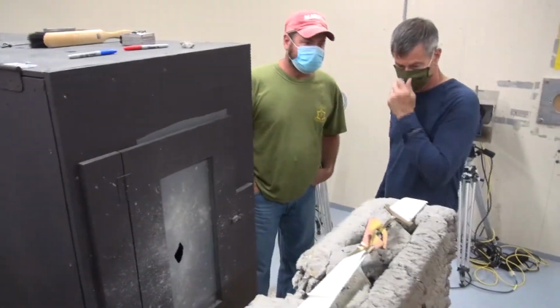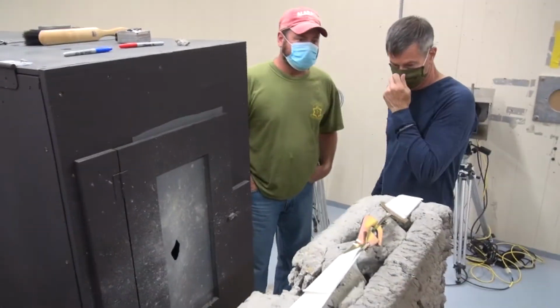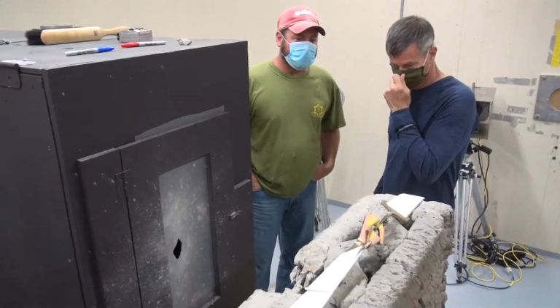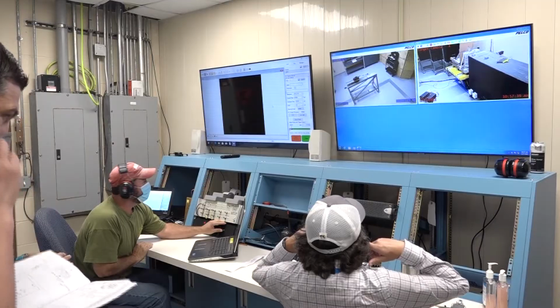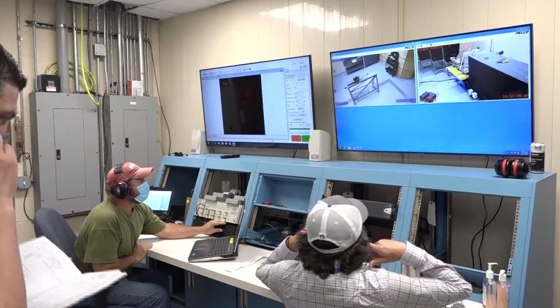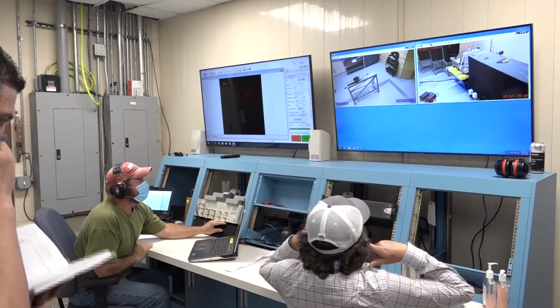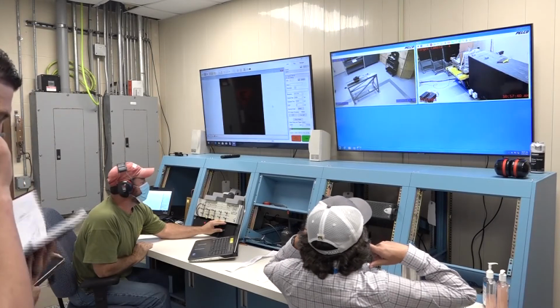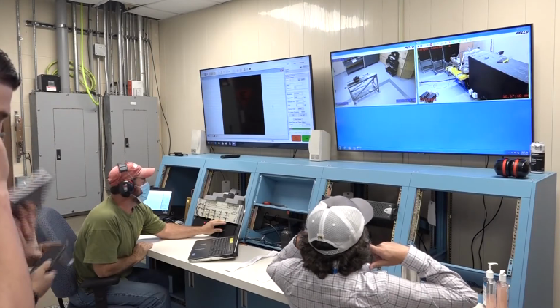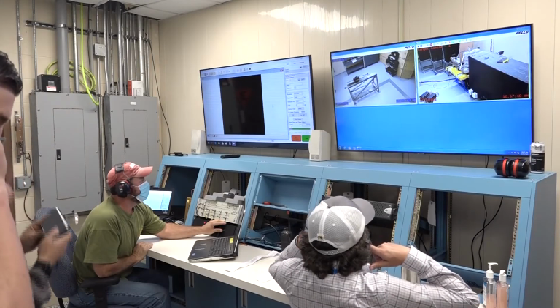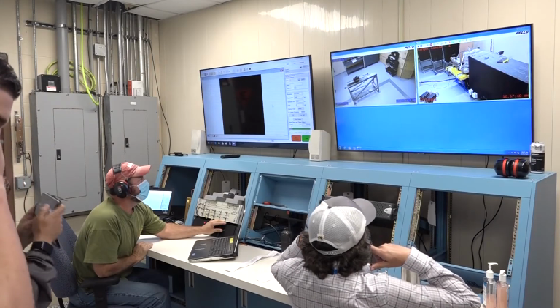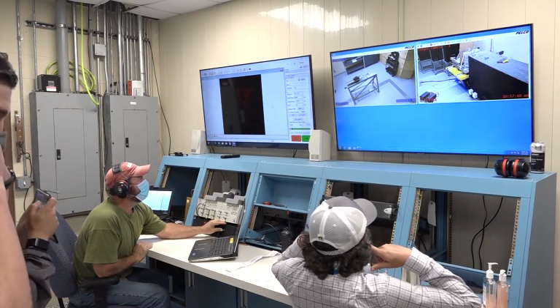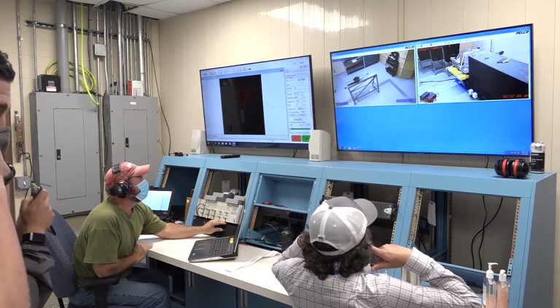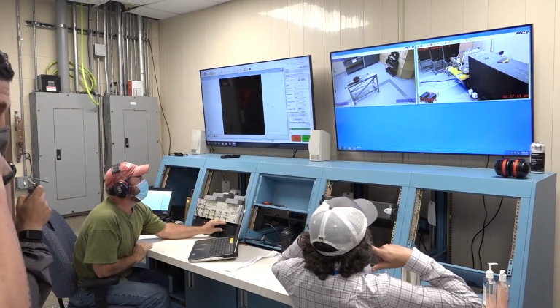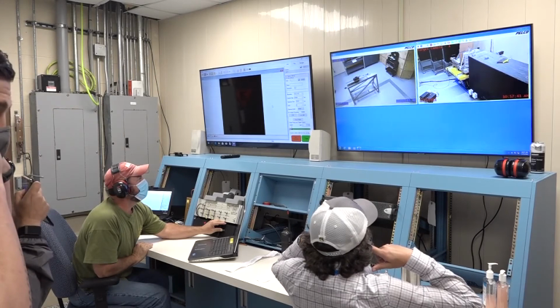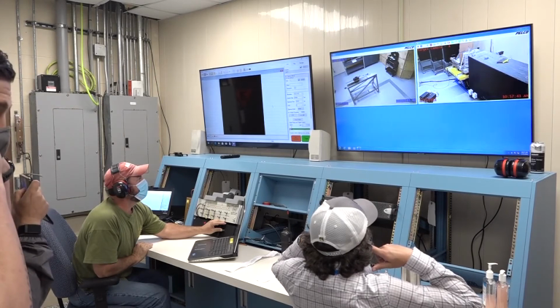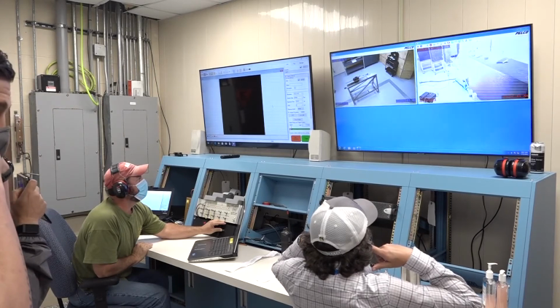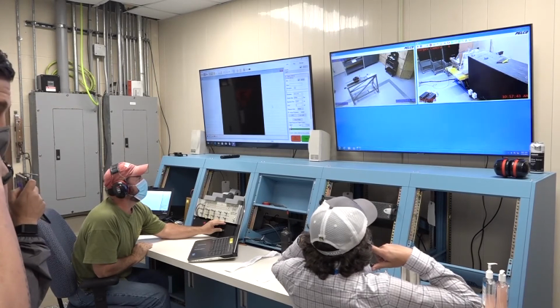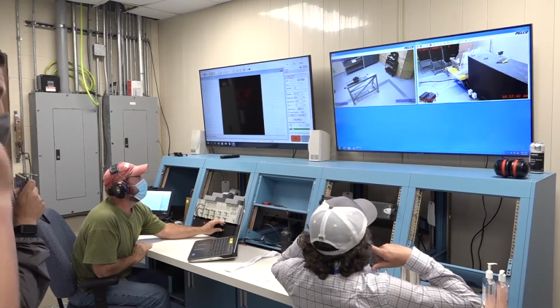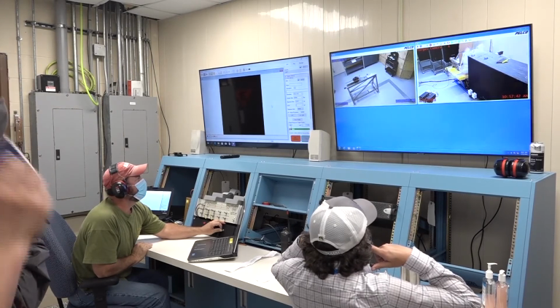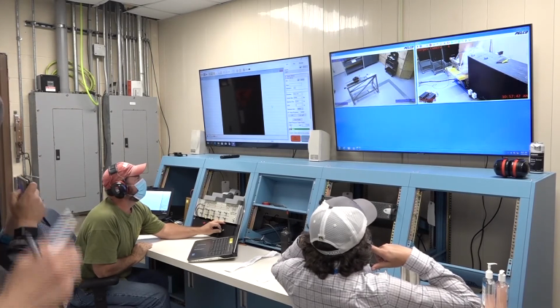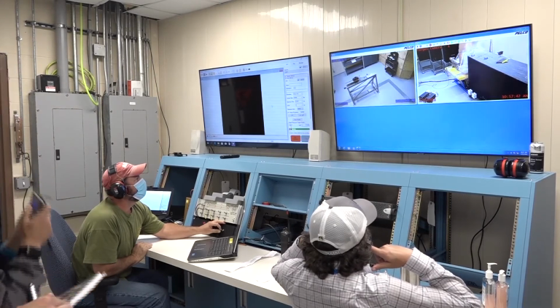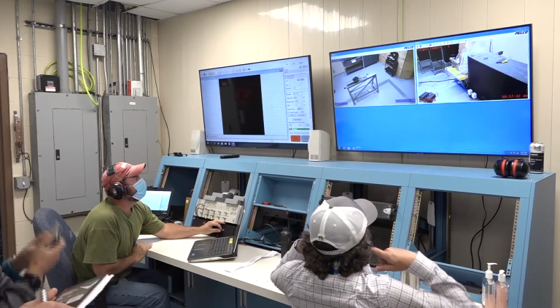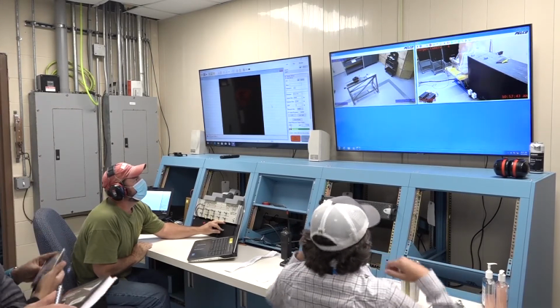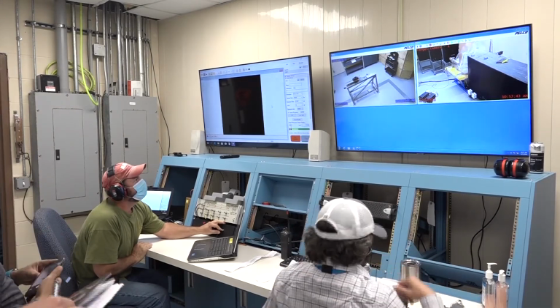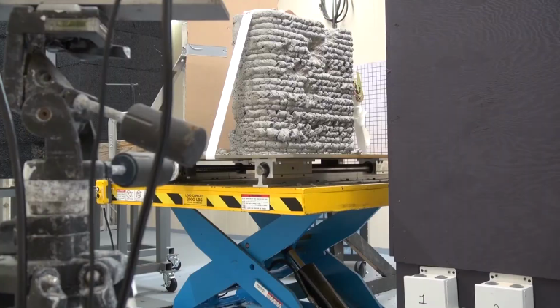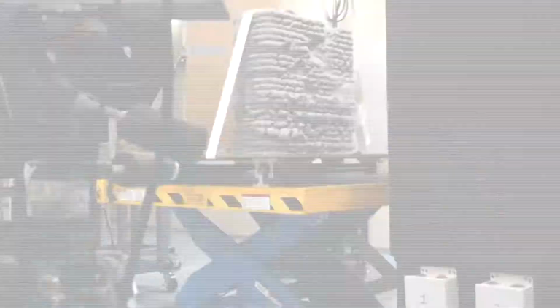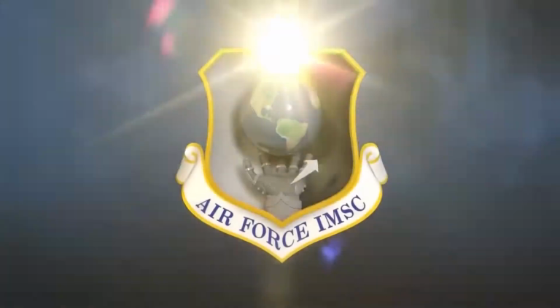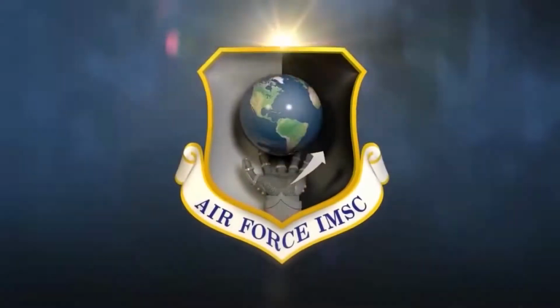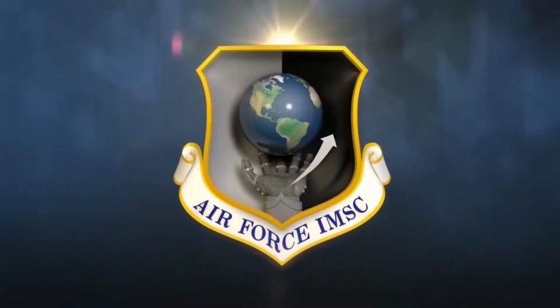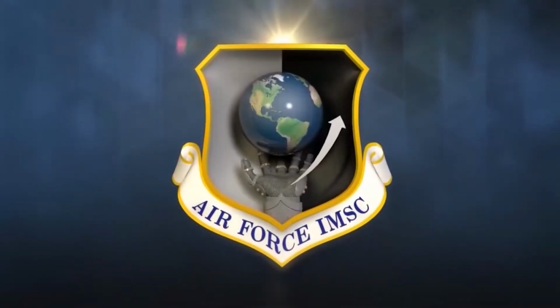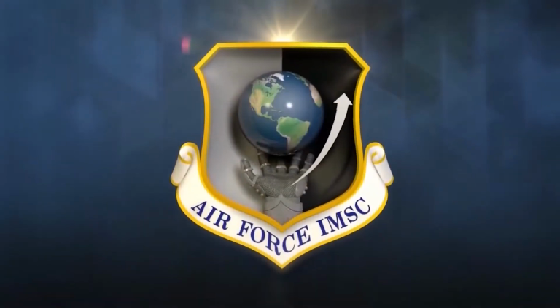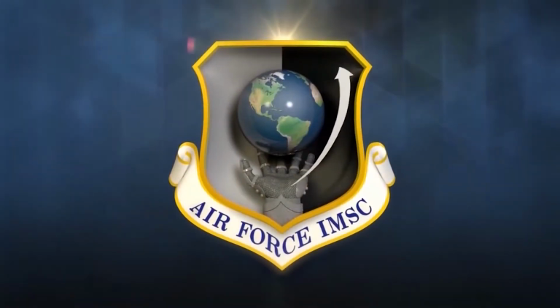For the Air Force Installation and Mission Support Center, I'm Ryan Godden. Thank you.